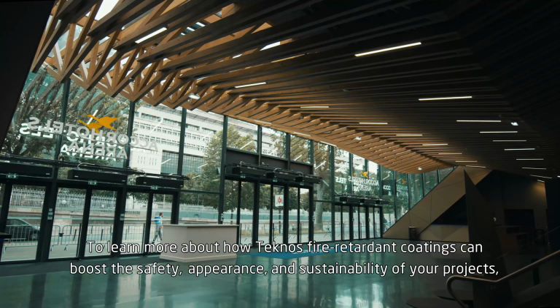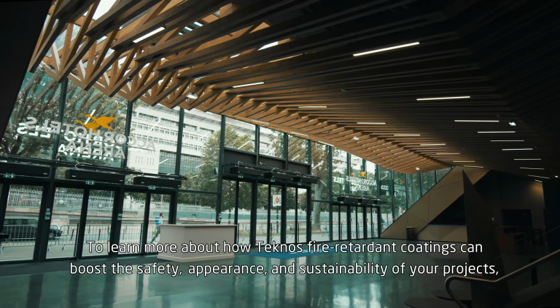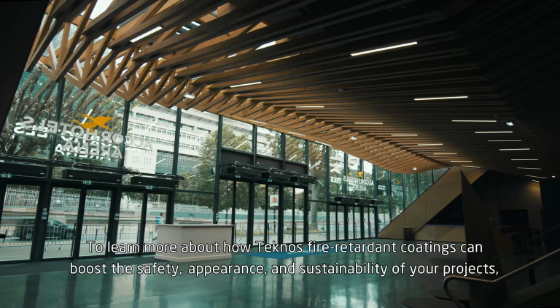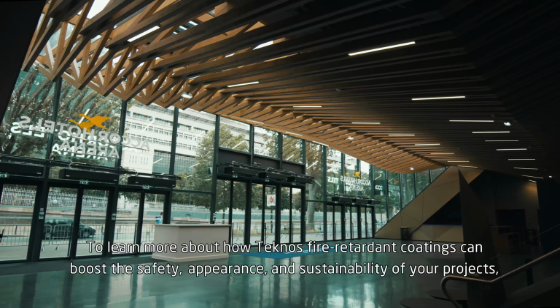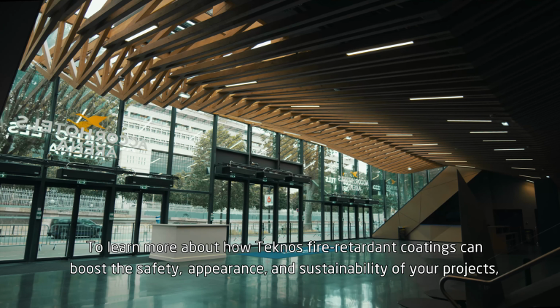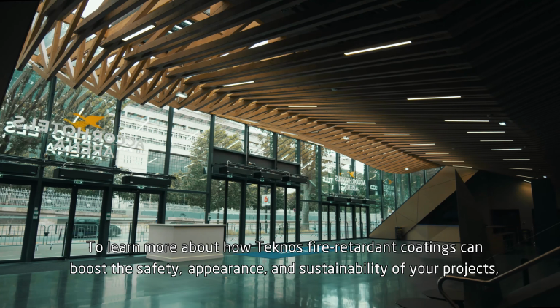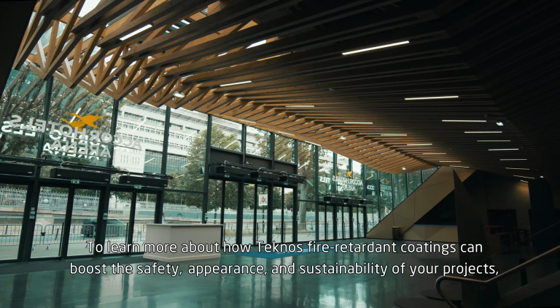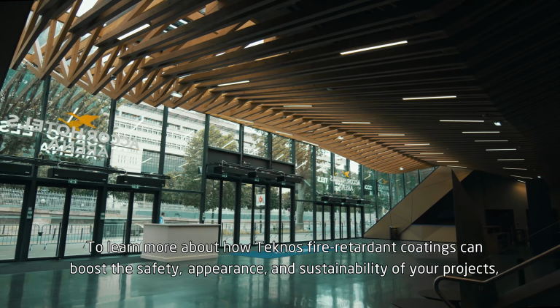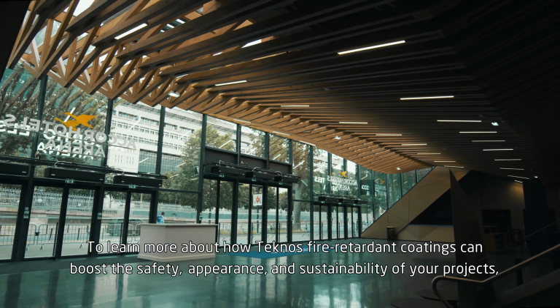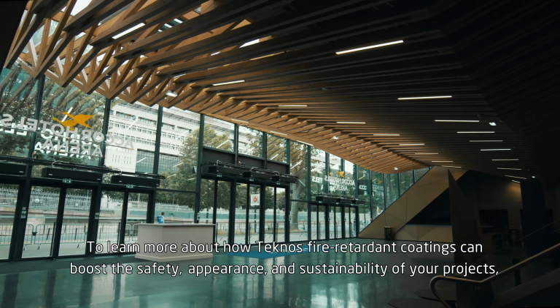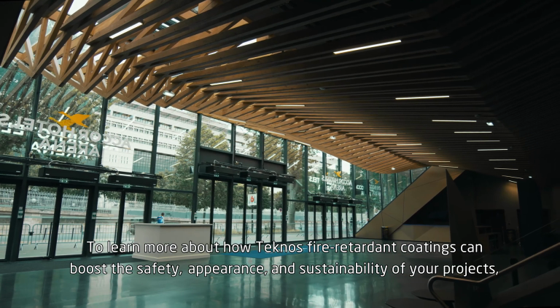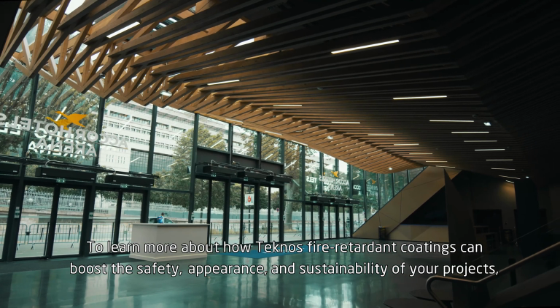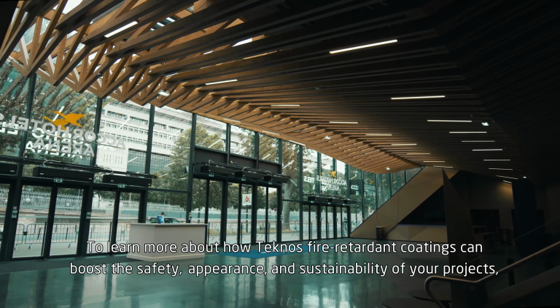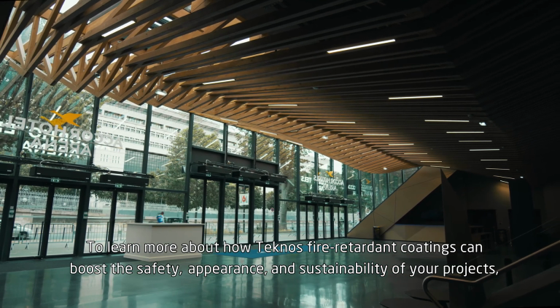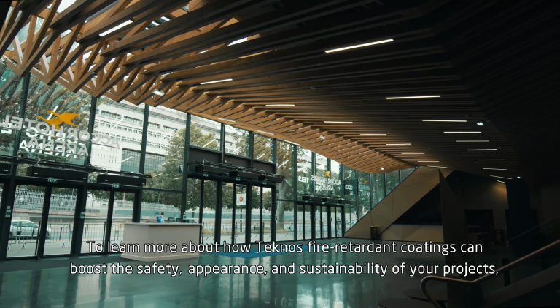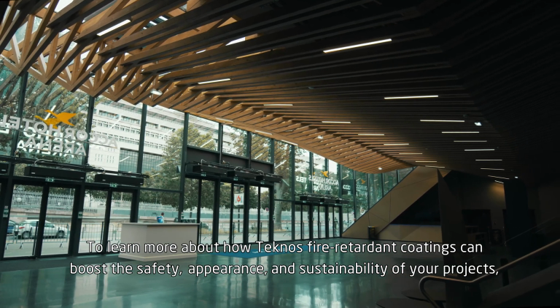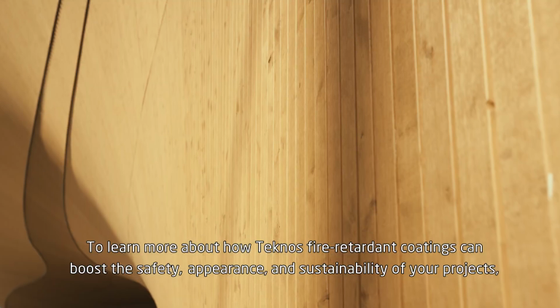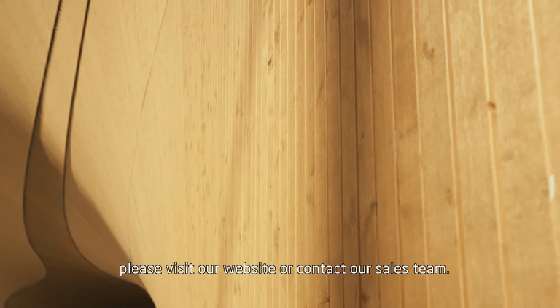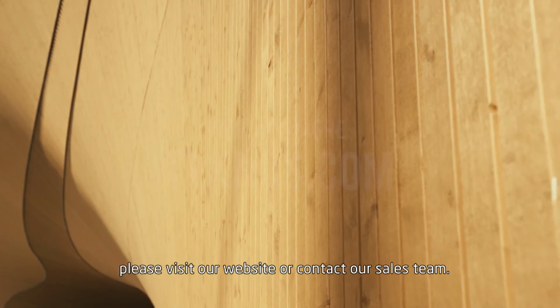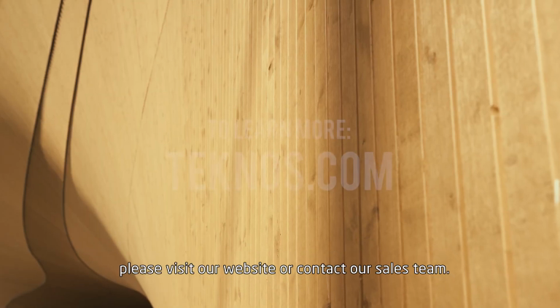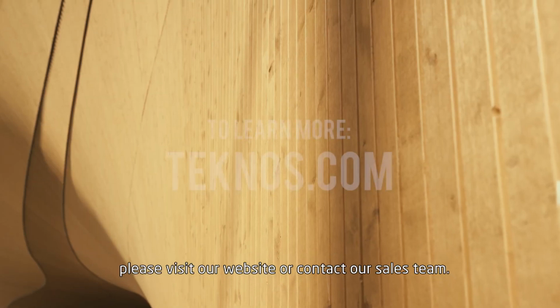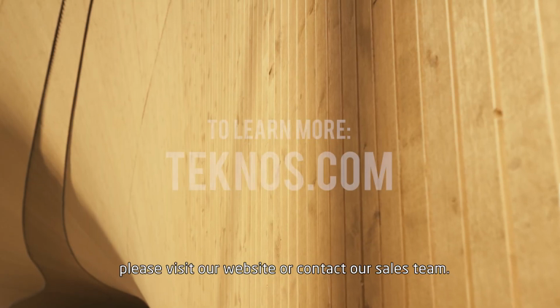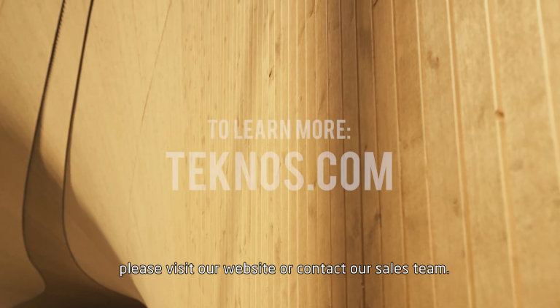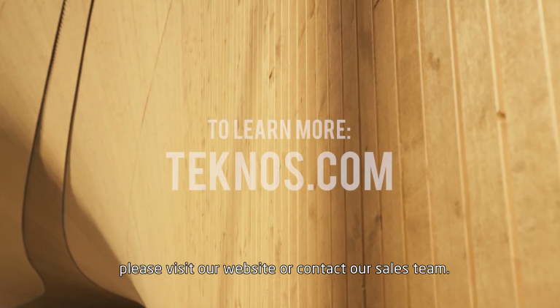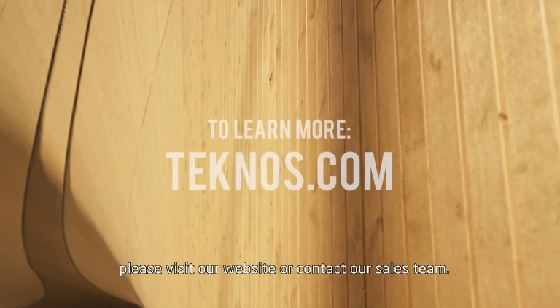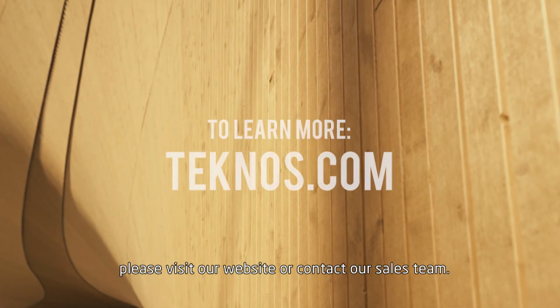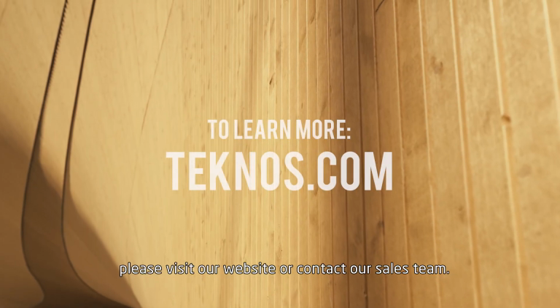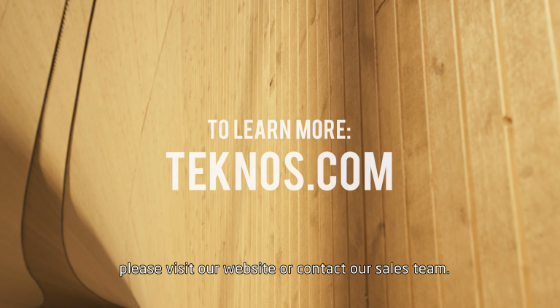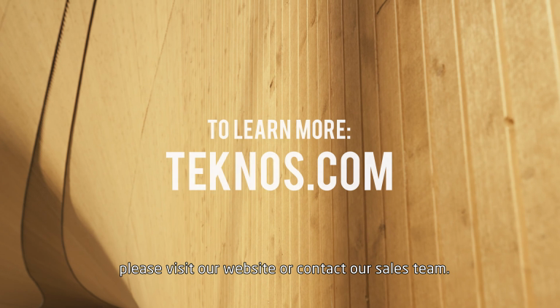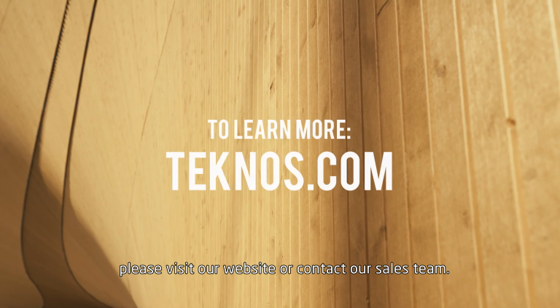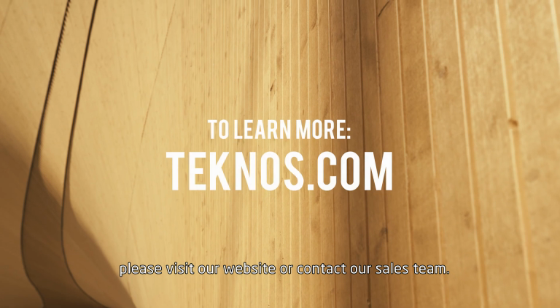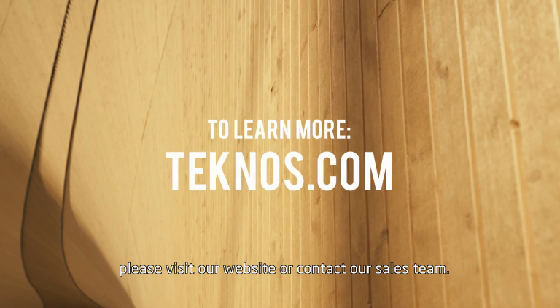To learn more about how Technos Fire Retardant Coatings can boost the safety, appearance, and sustainability of your projects, please visit our website or contact our sales team.